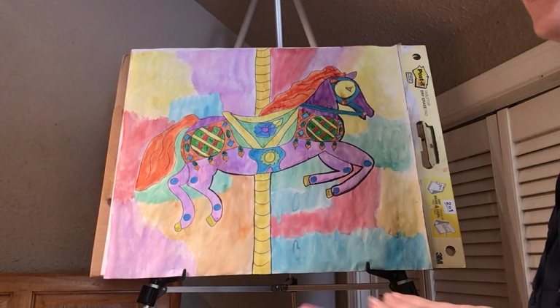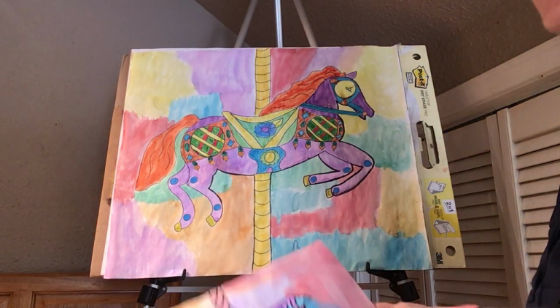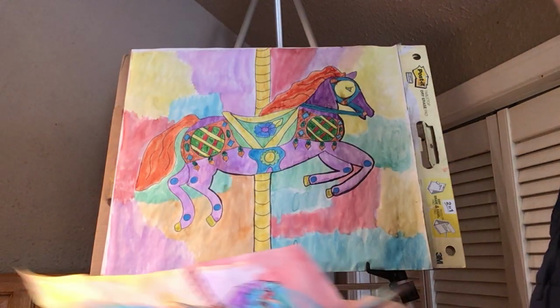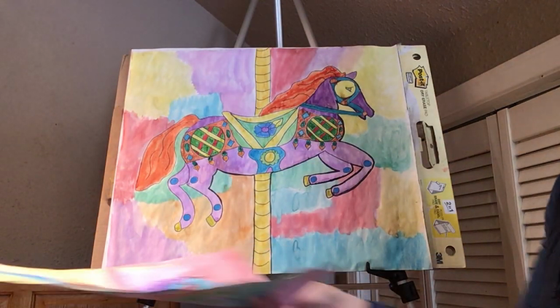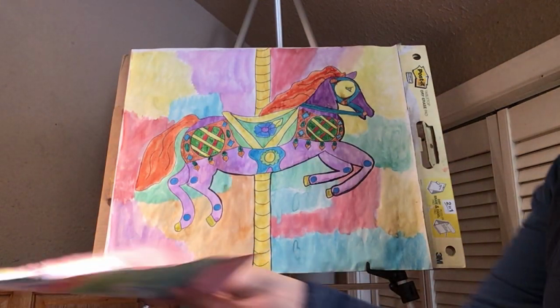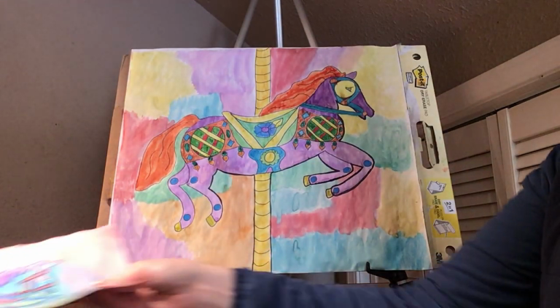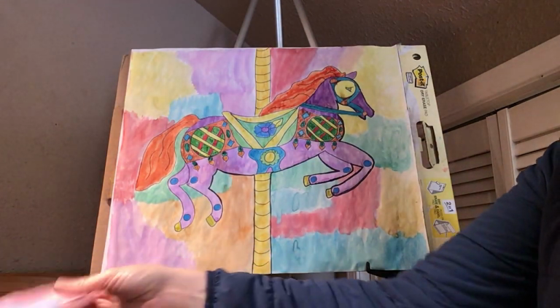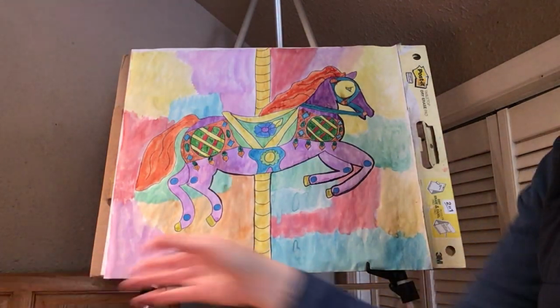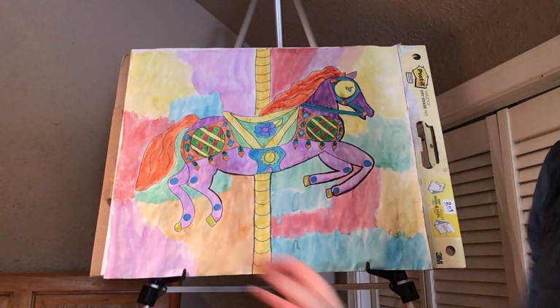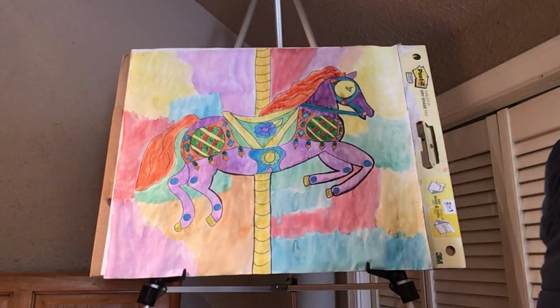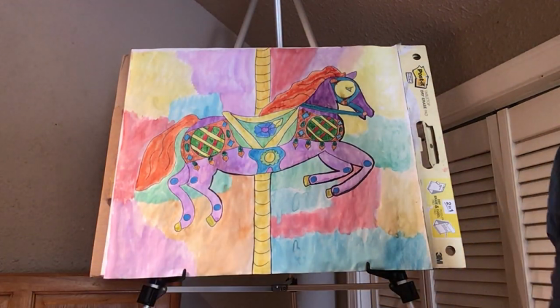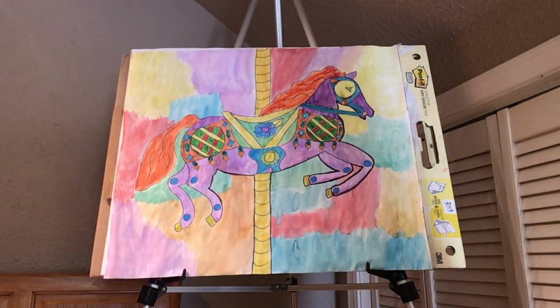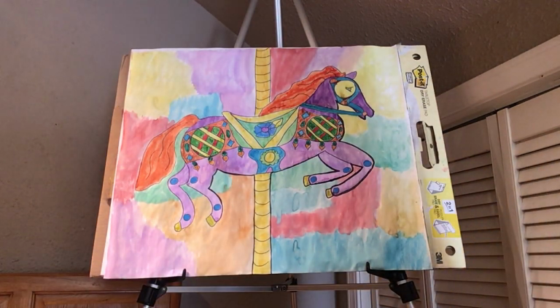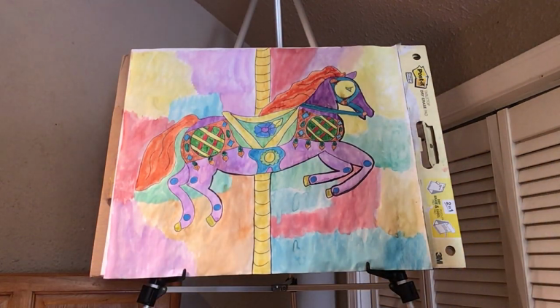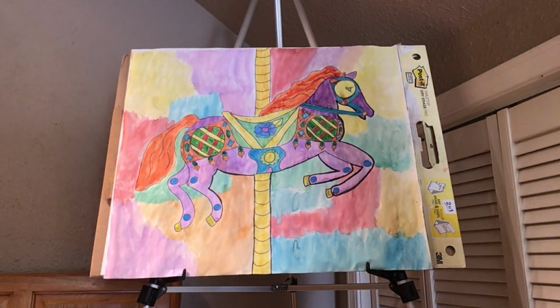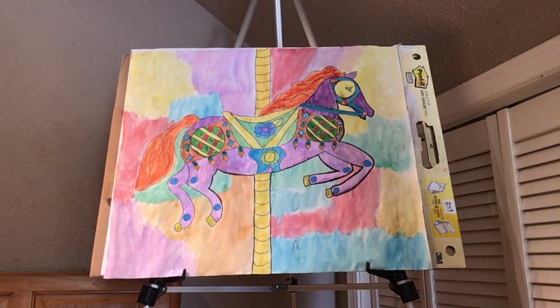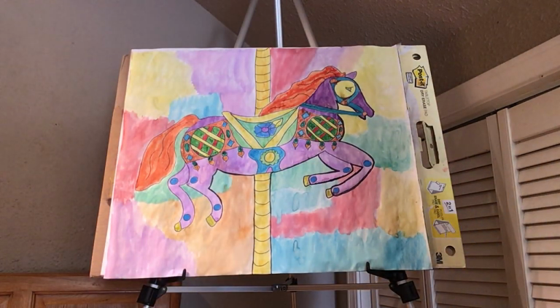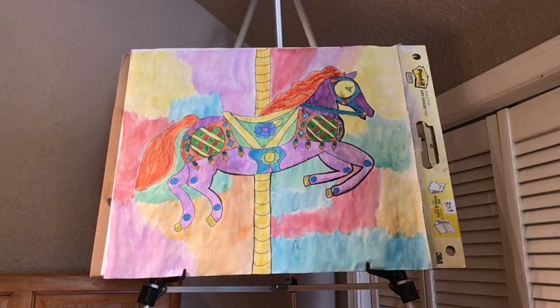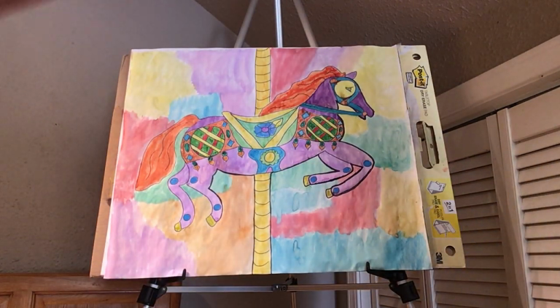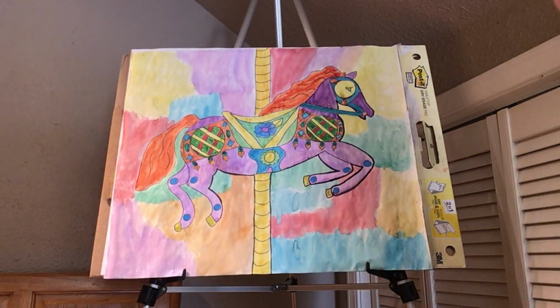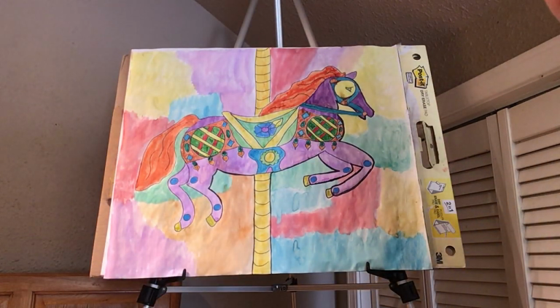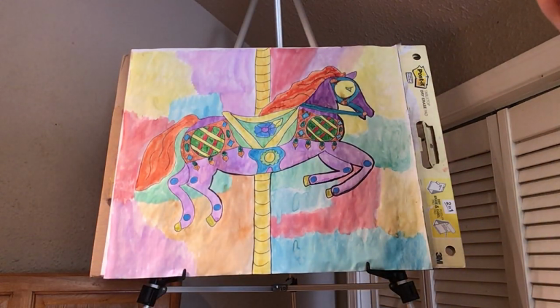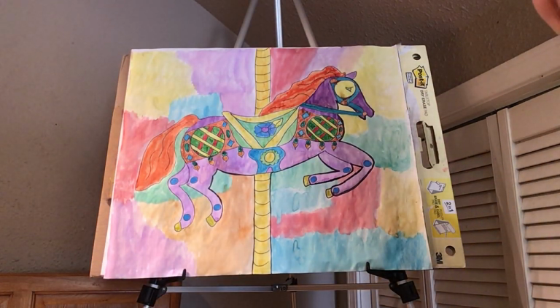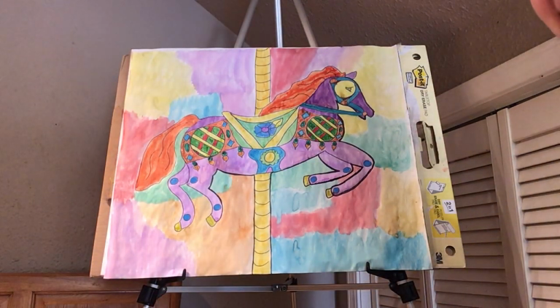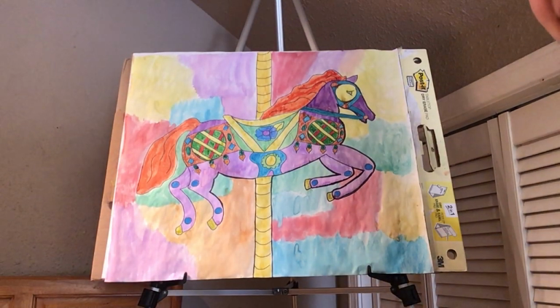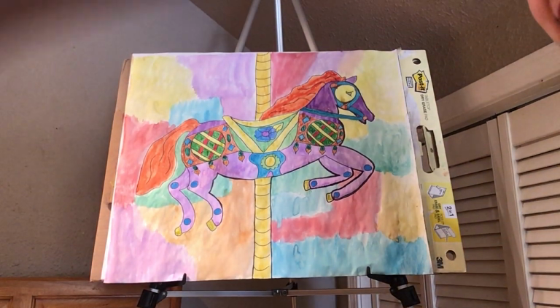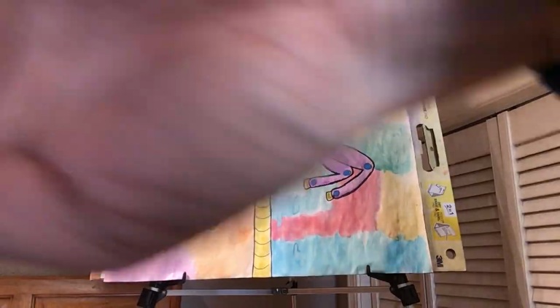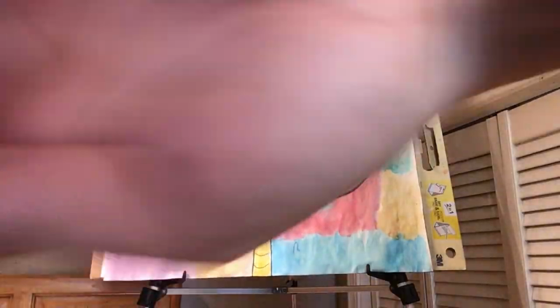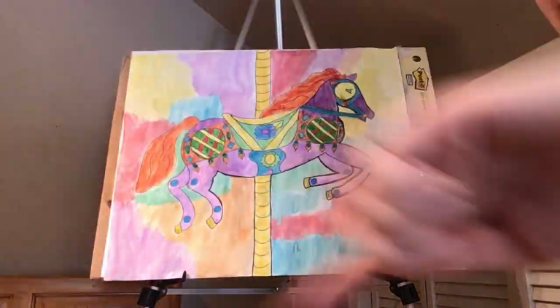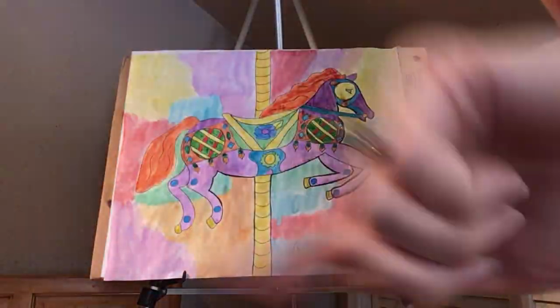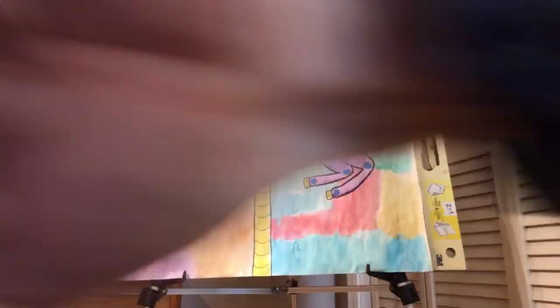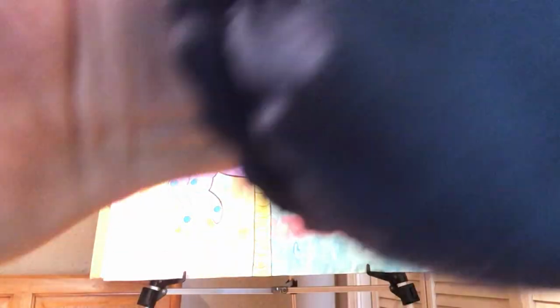Alright, we will see you for the next art lesson. Bye!